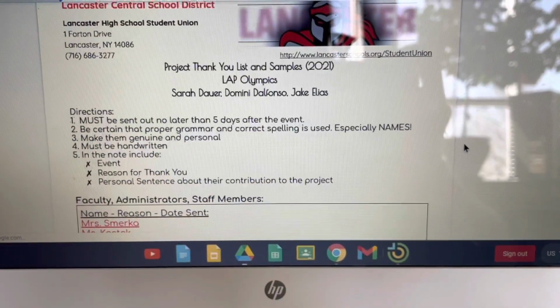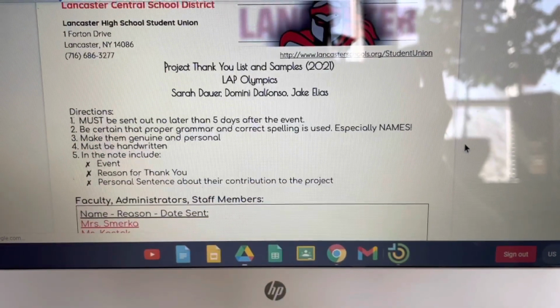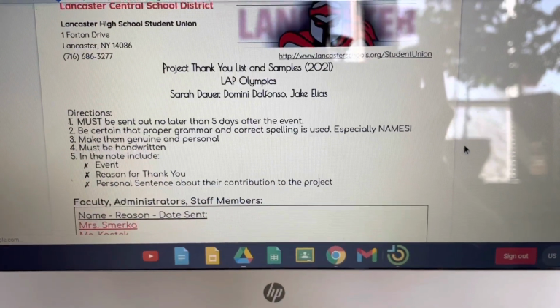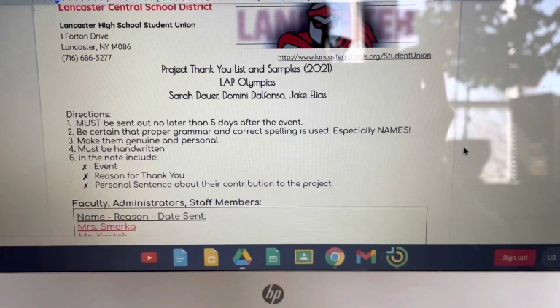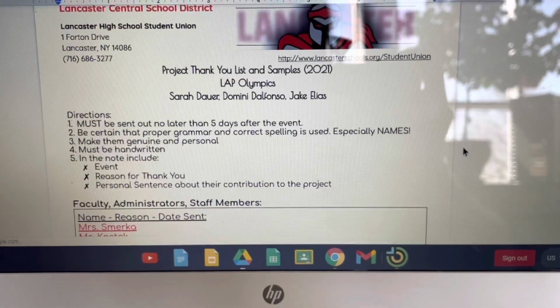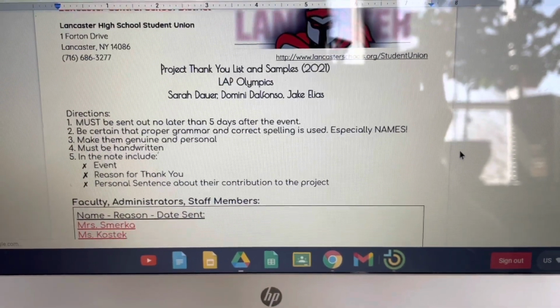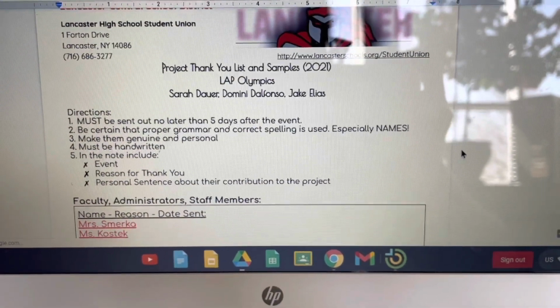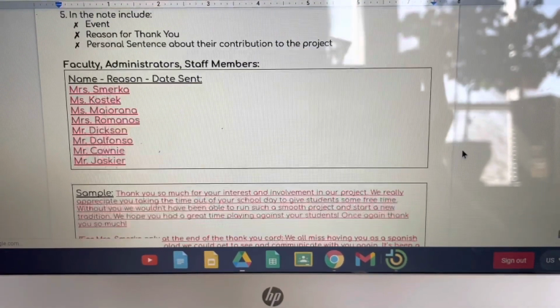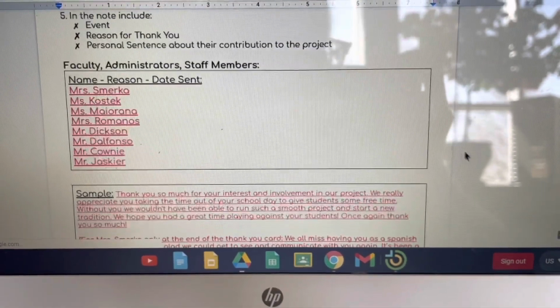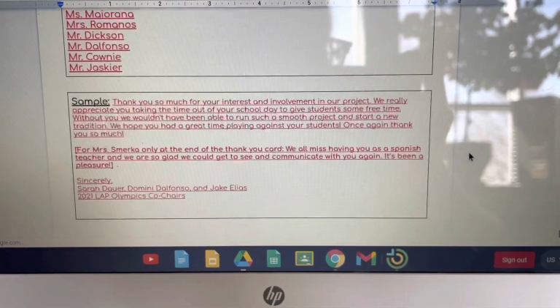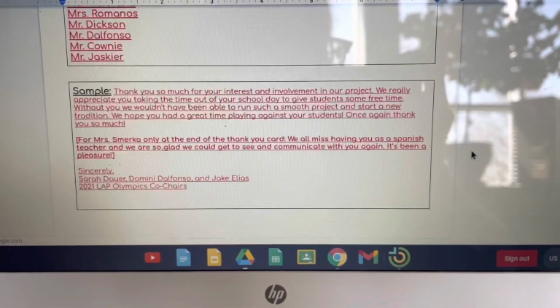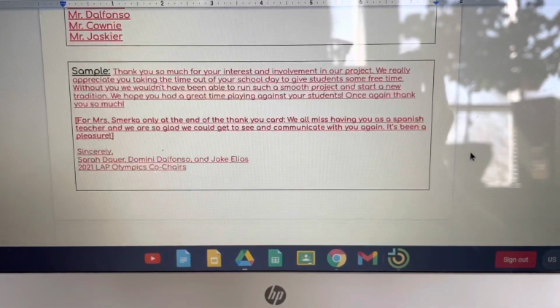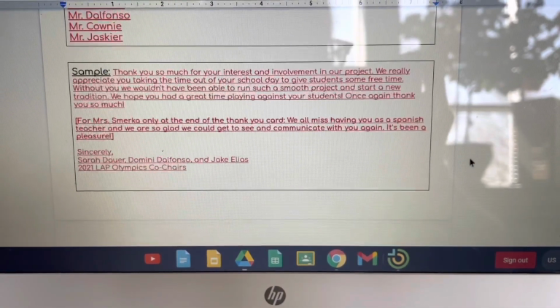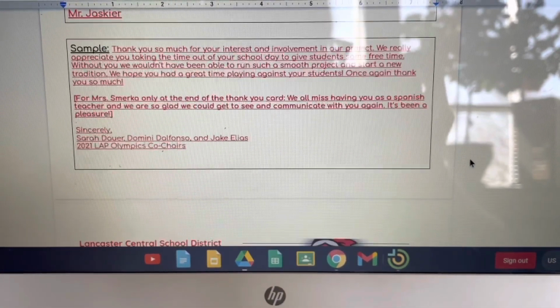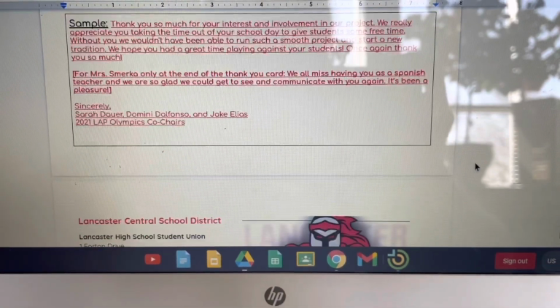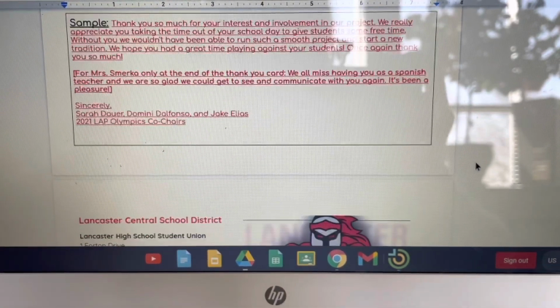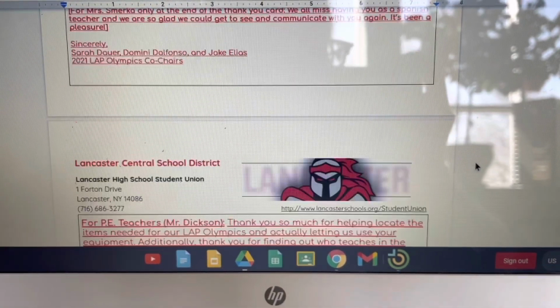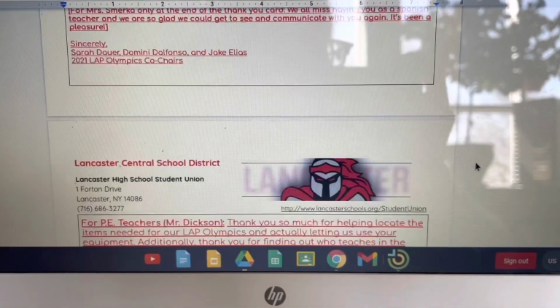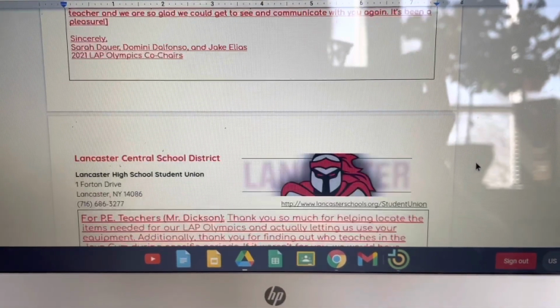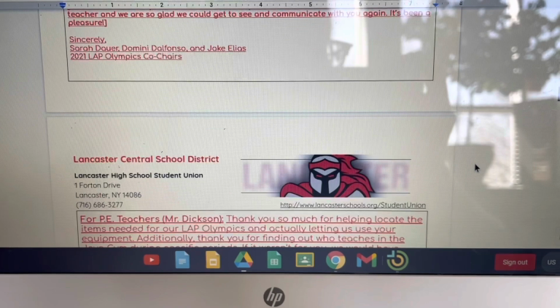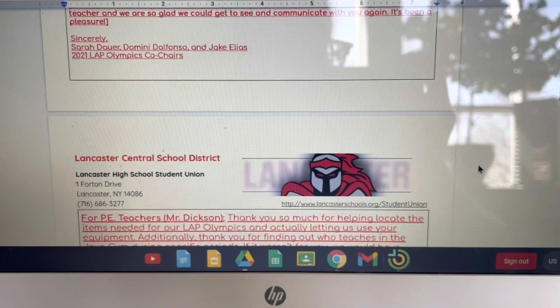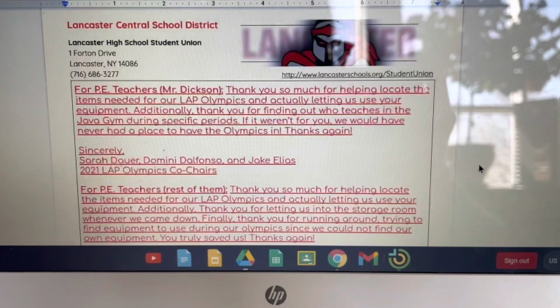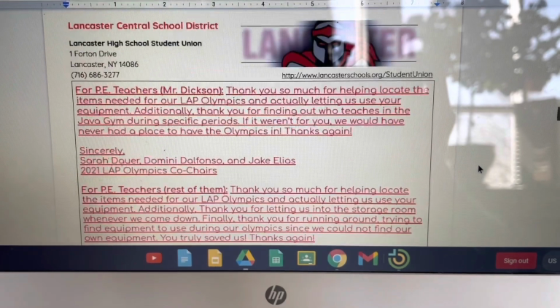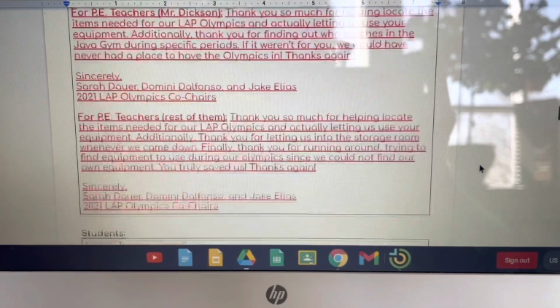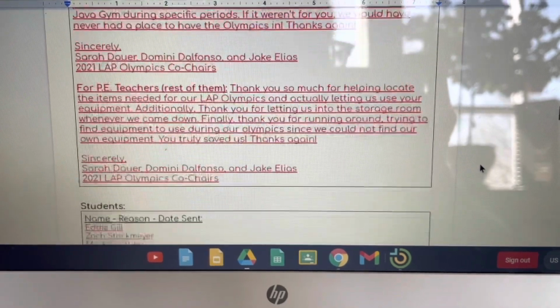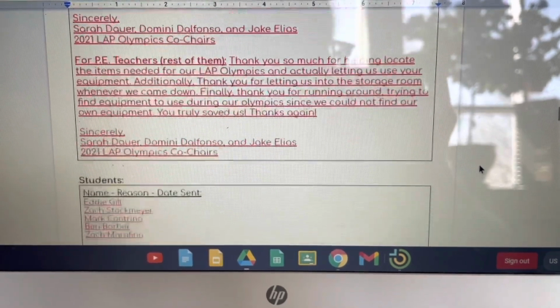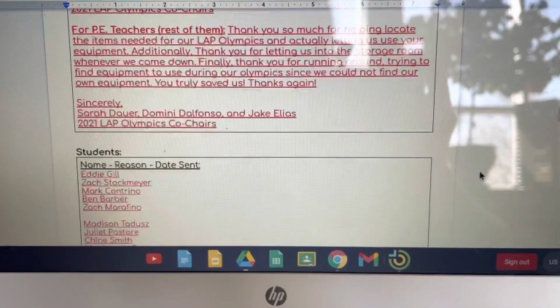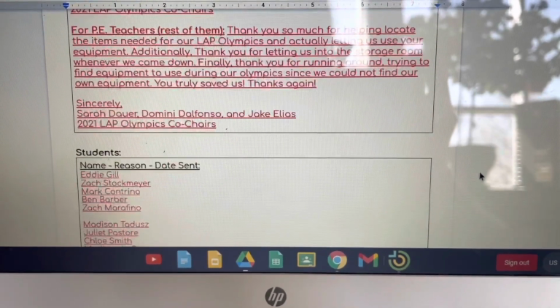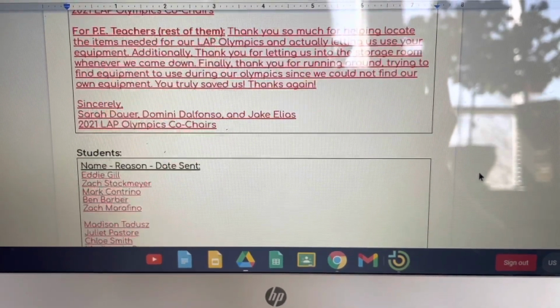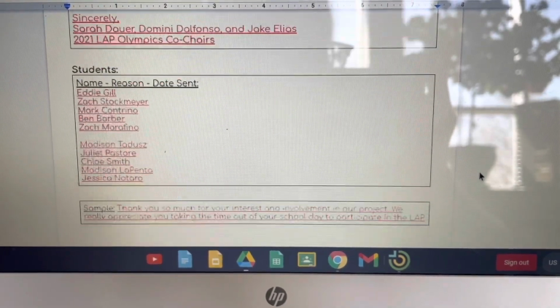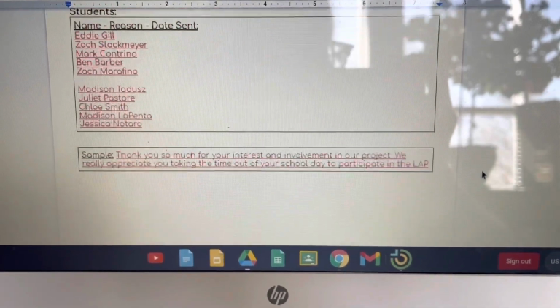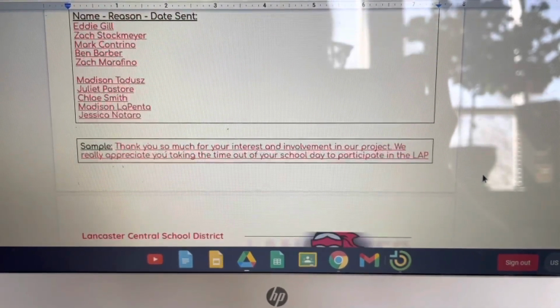Create a list of thank you cards for everyone who participated and who helped out during the project.